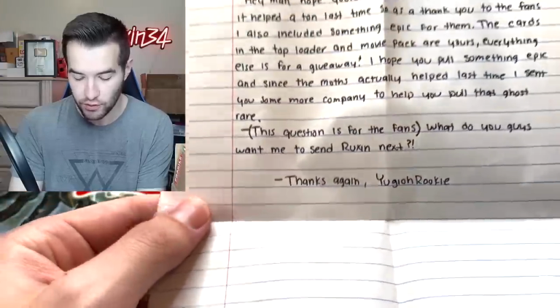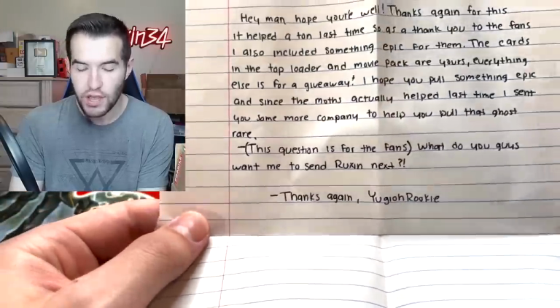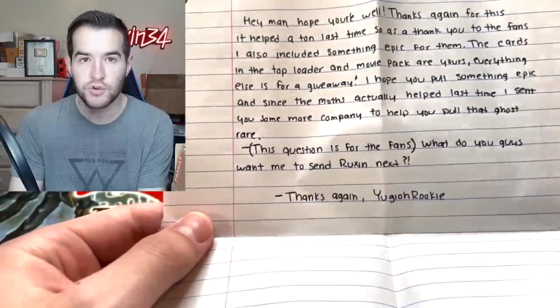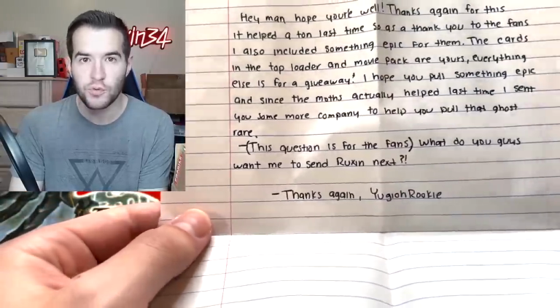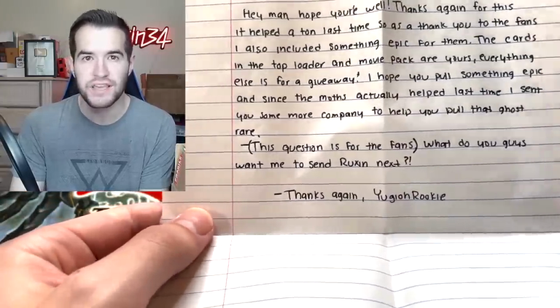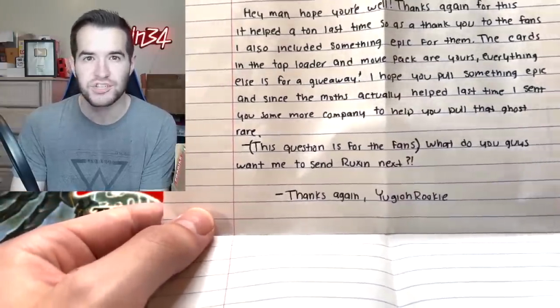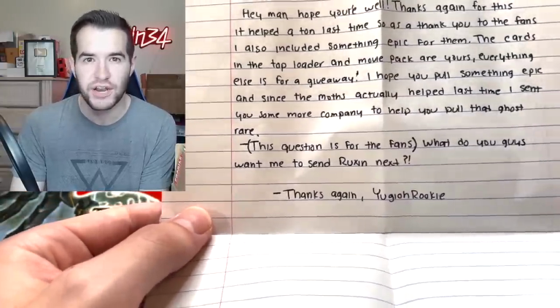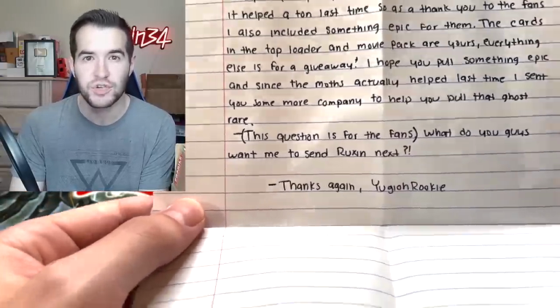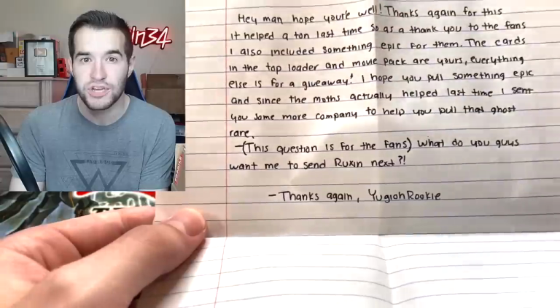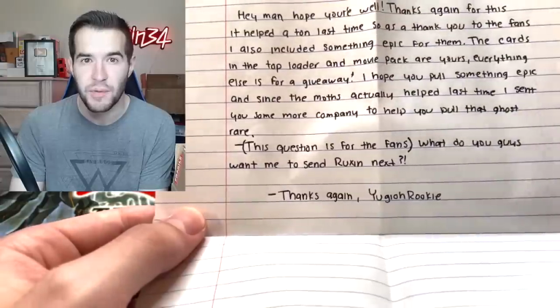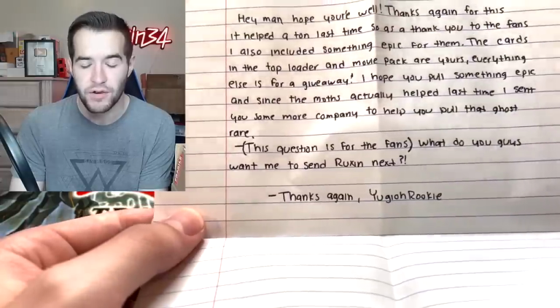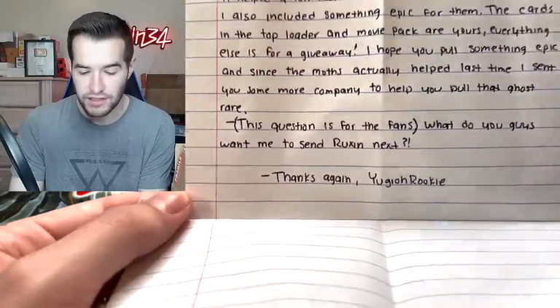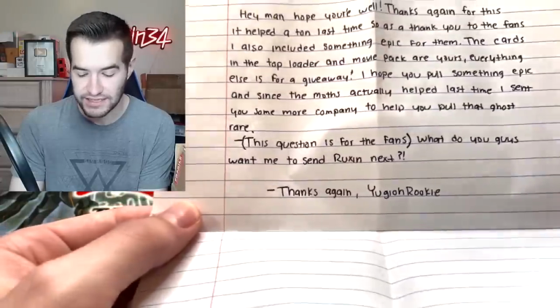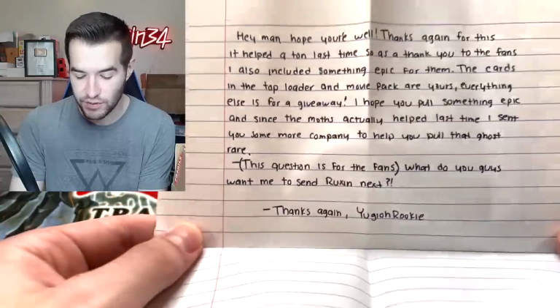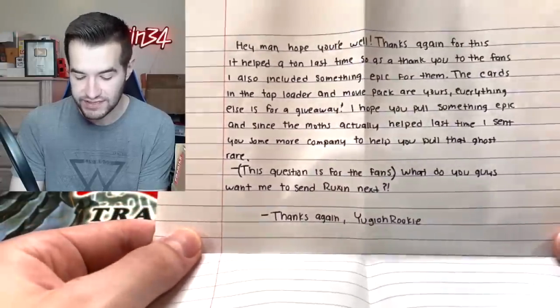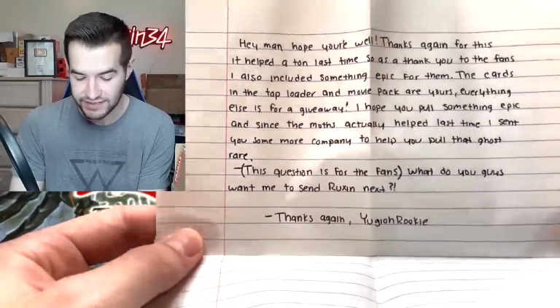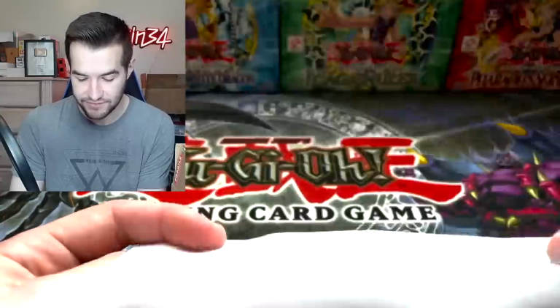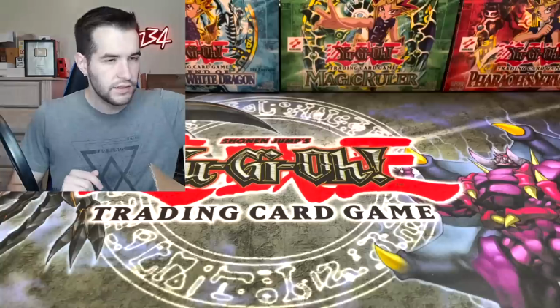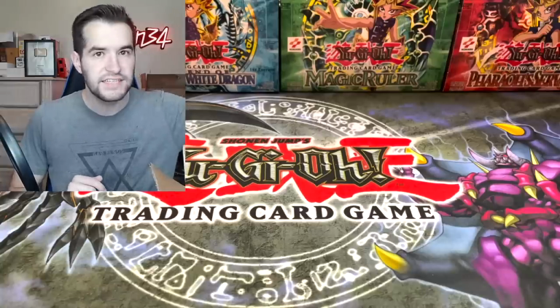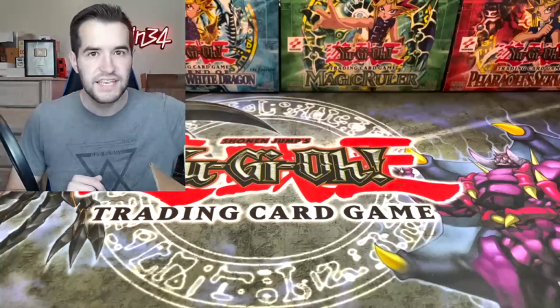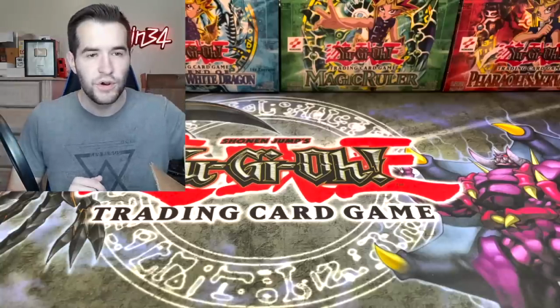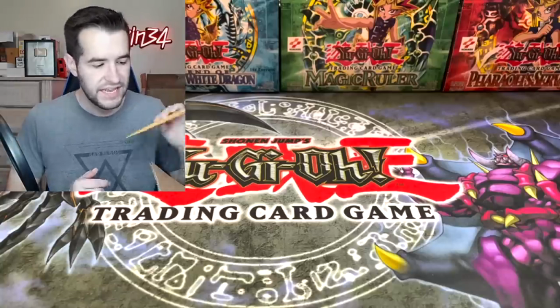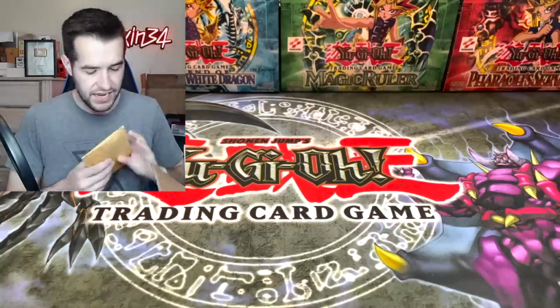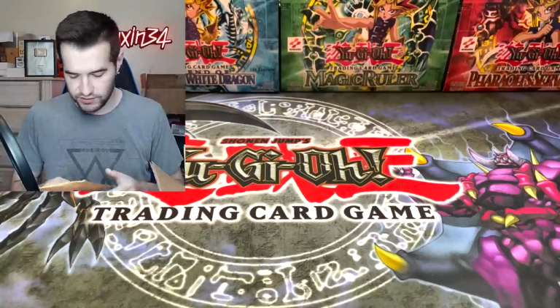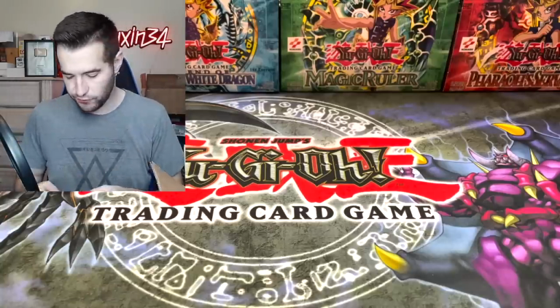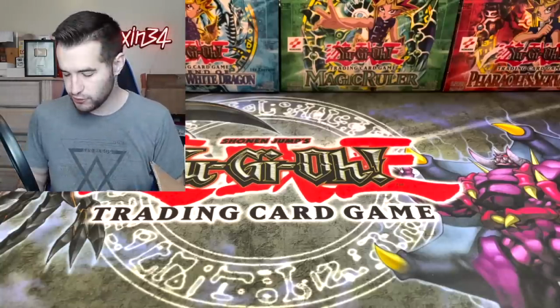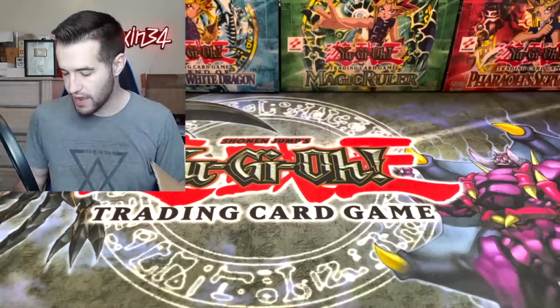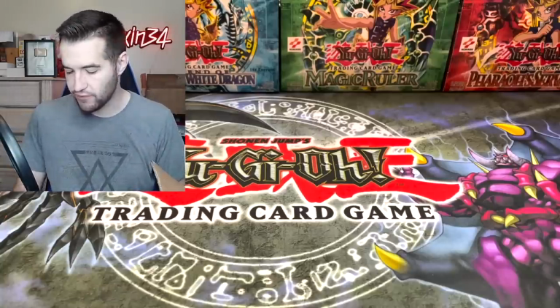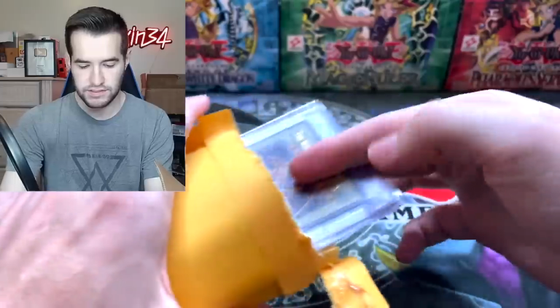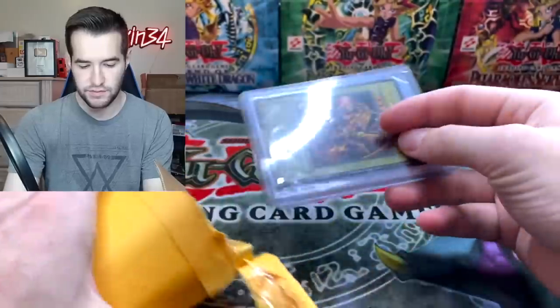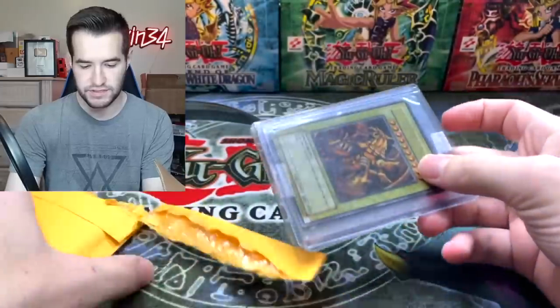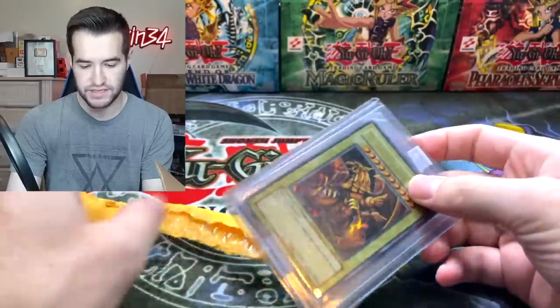Yu-Gi-Oh Rookie has a channel, so go check him out. Let's see what he sent us and what is inside.